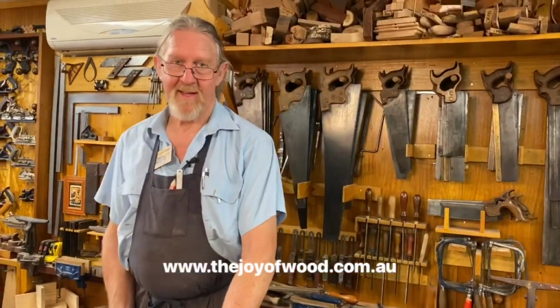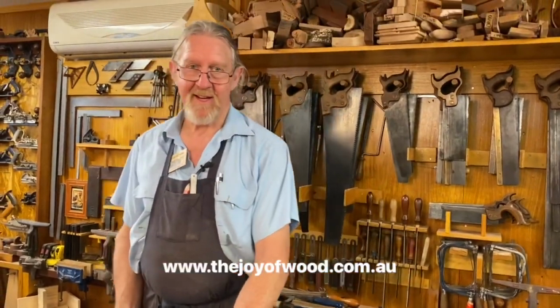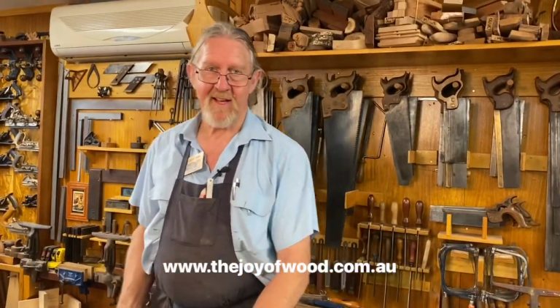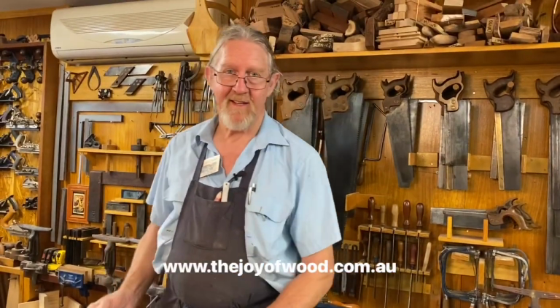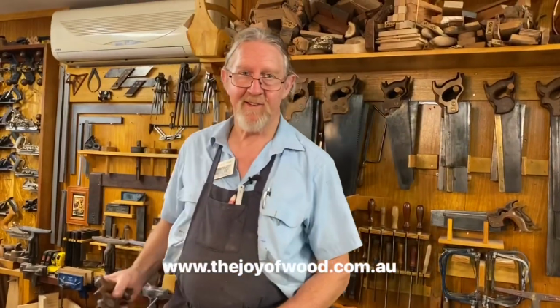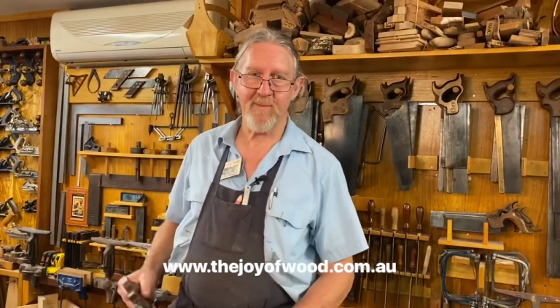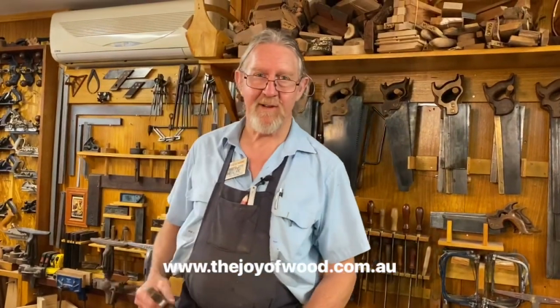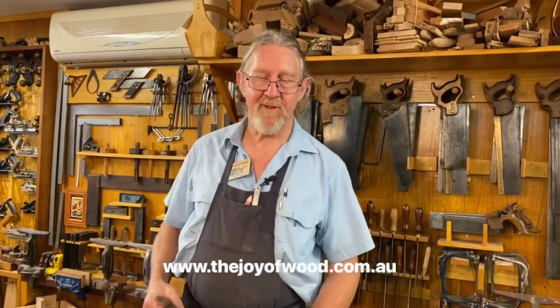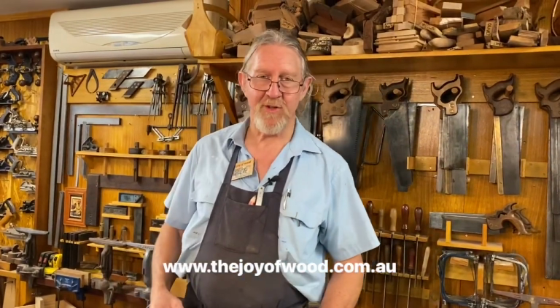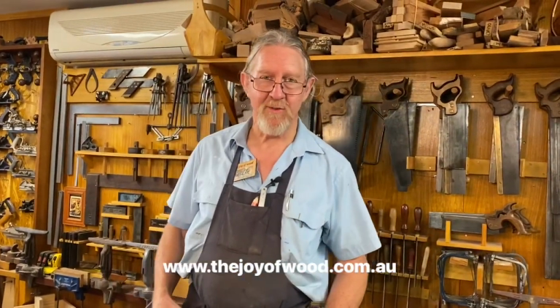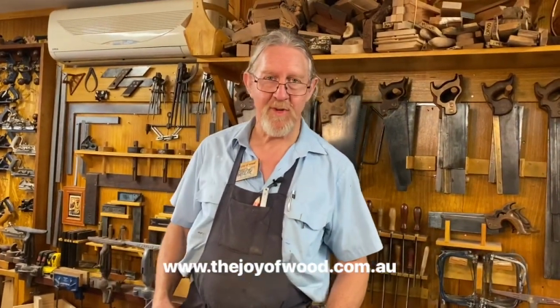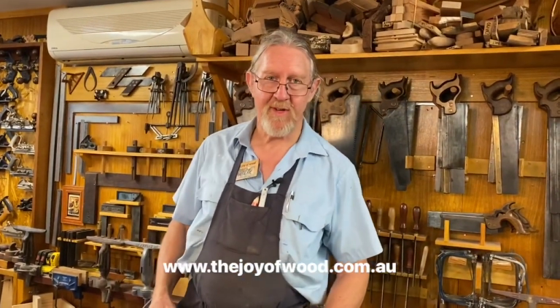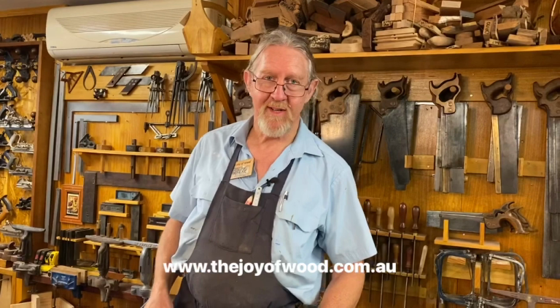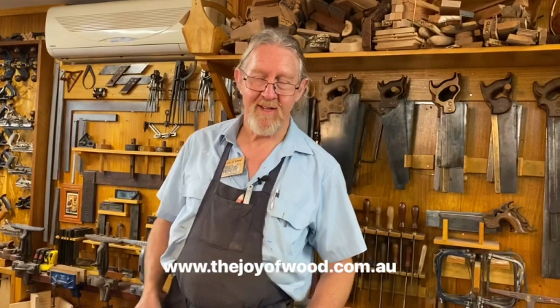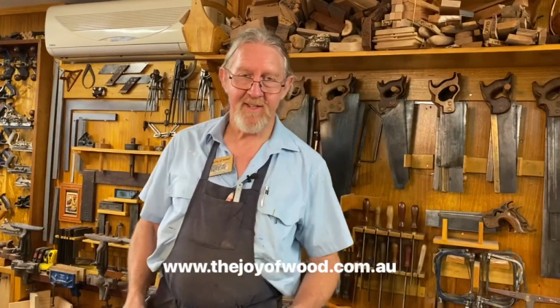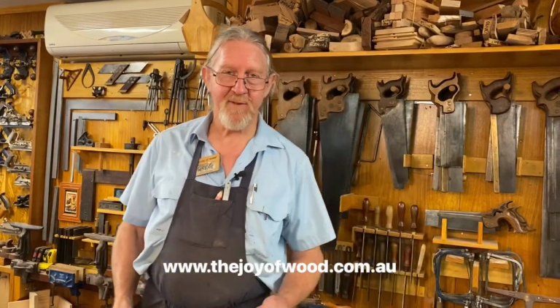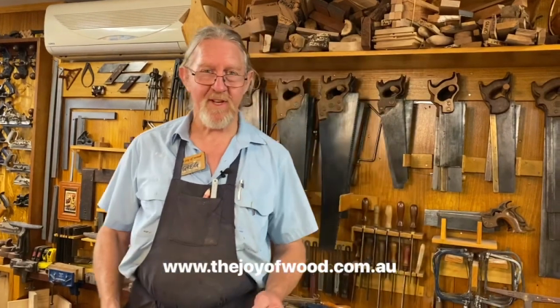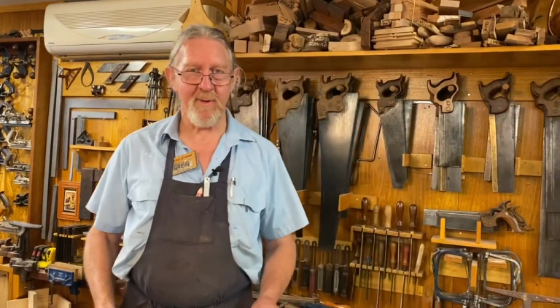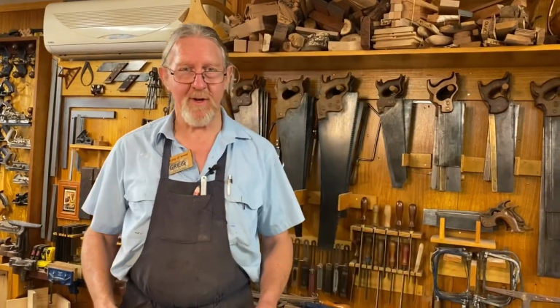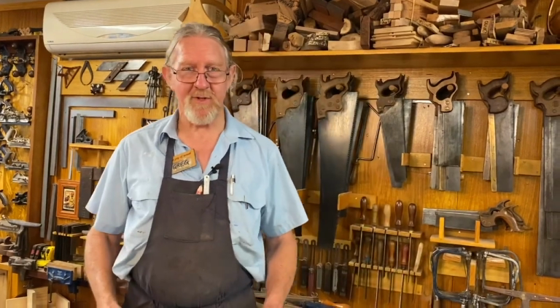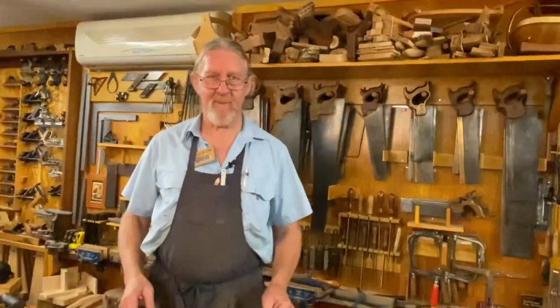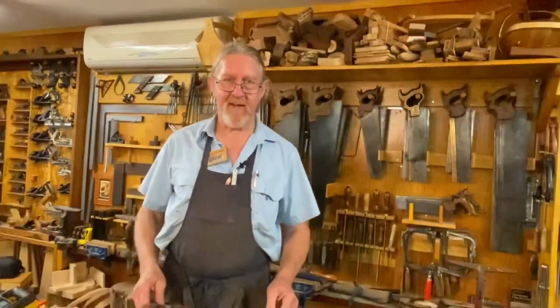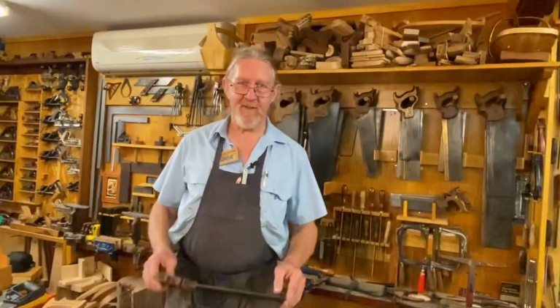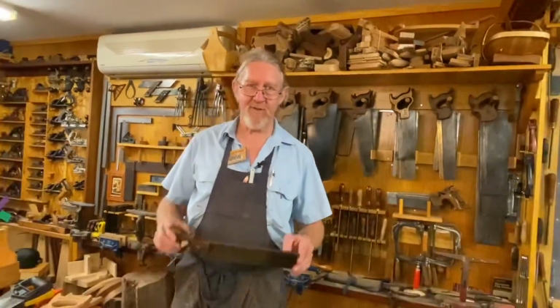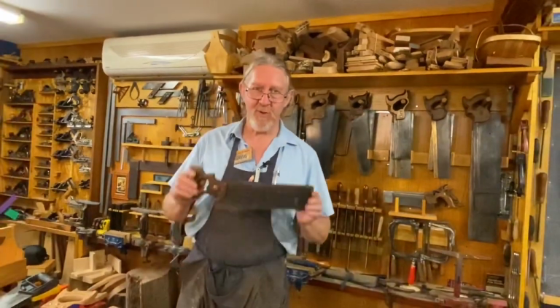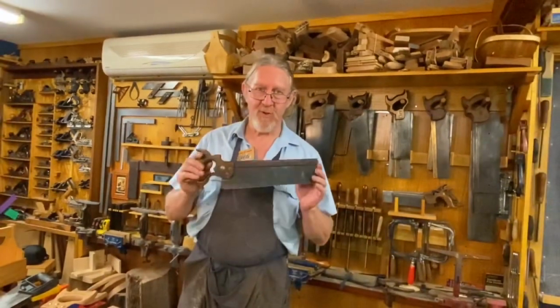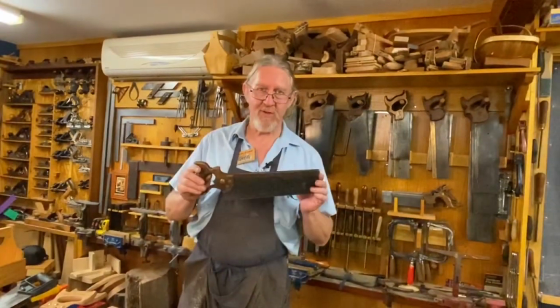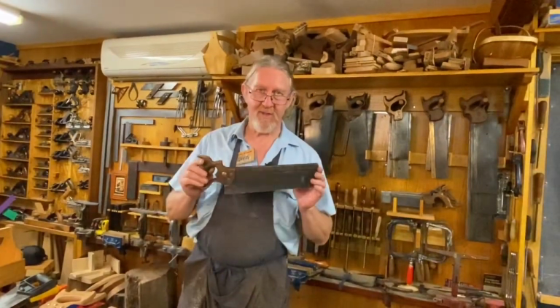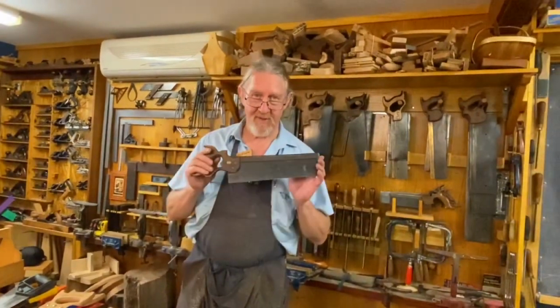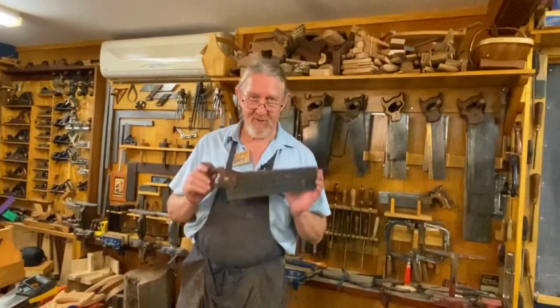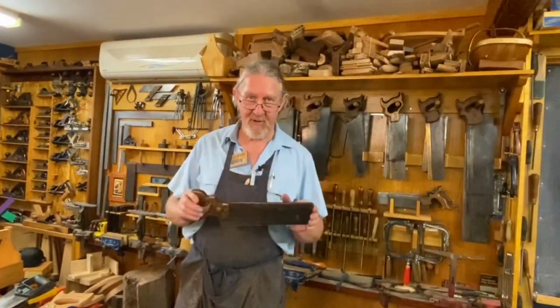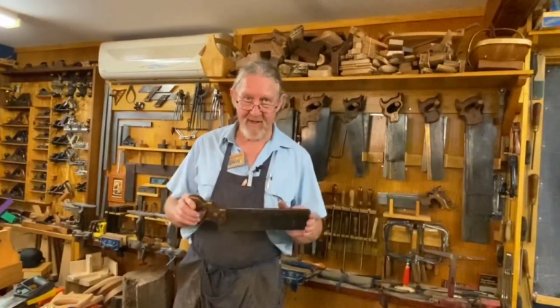G'day, Greg Miller from the Joy of Wood. In this video we're going to talk about saws and sawing.